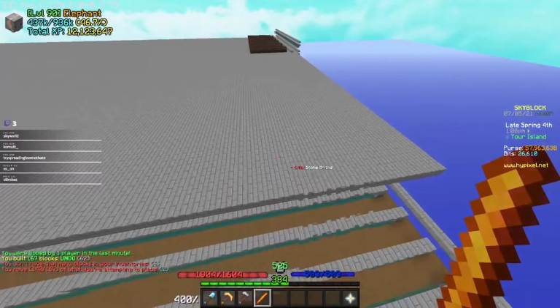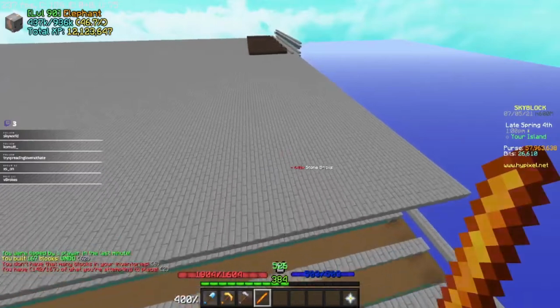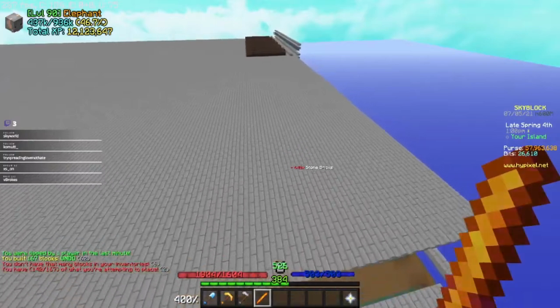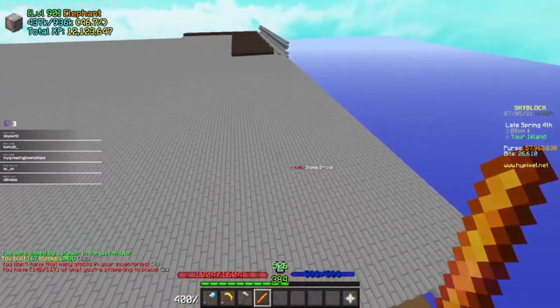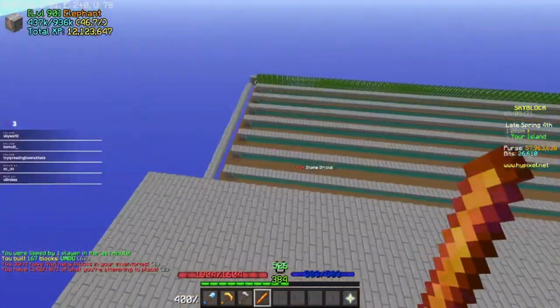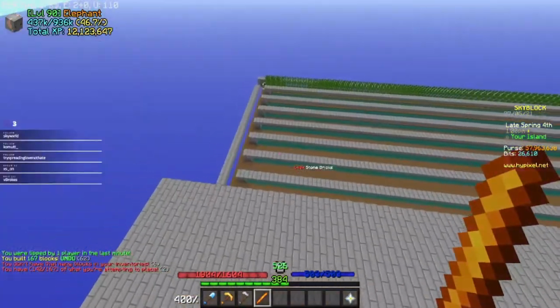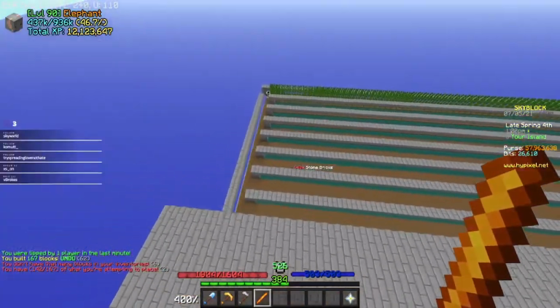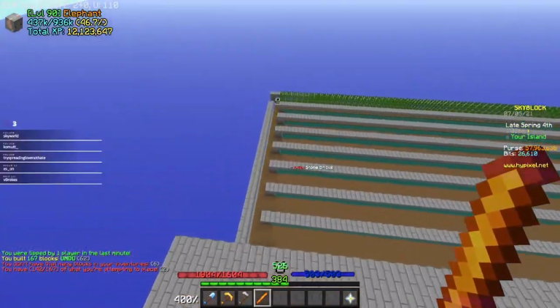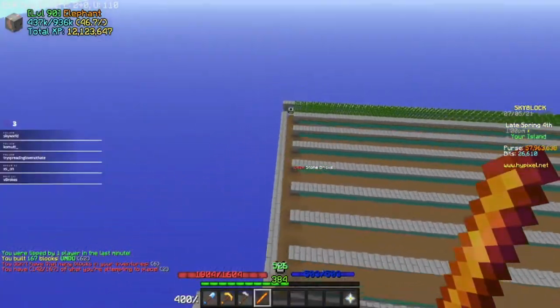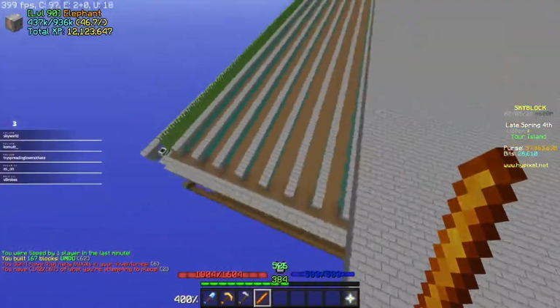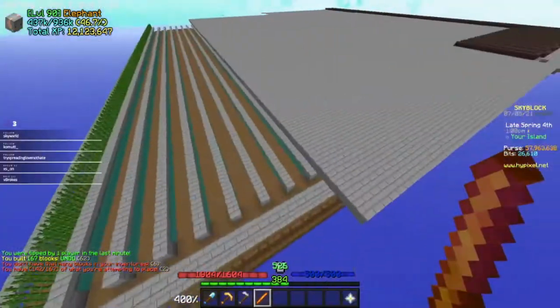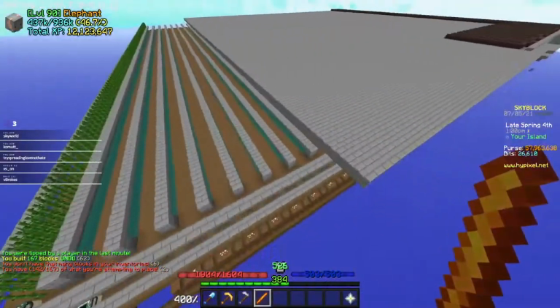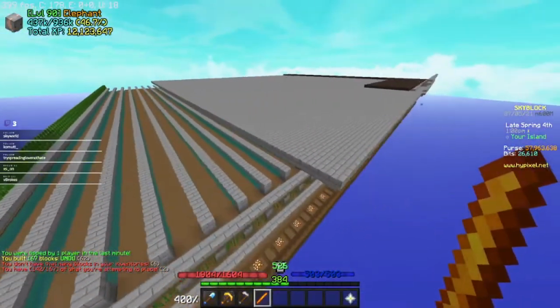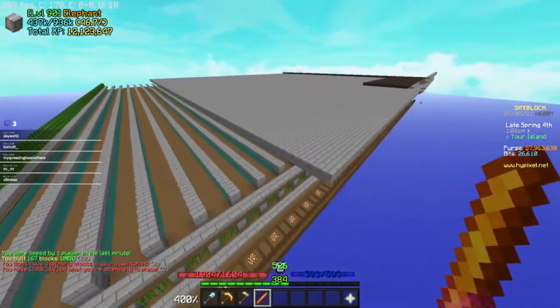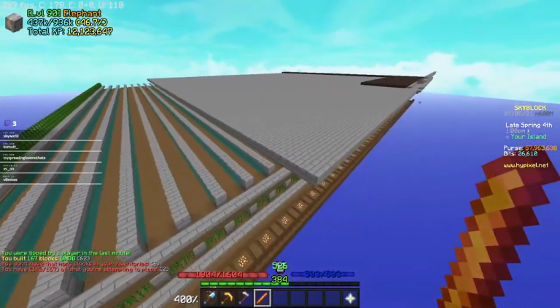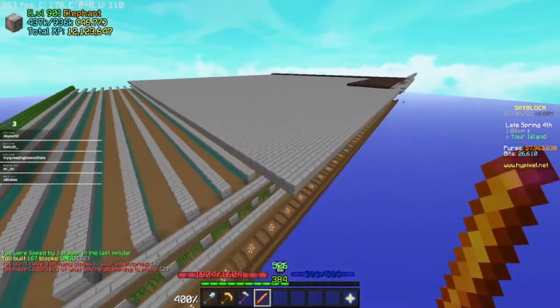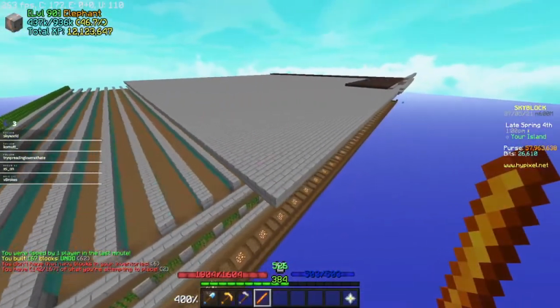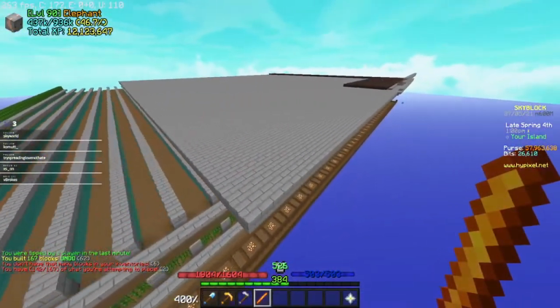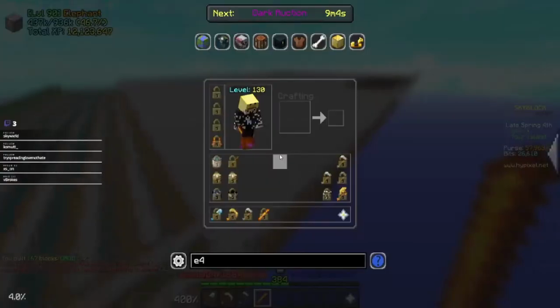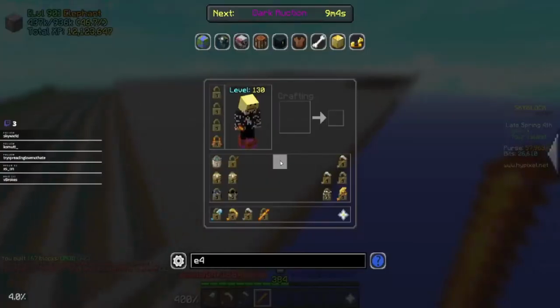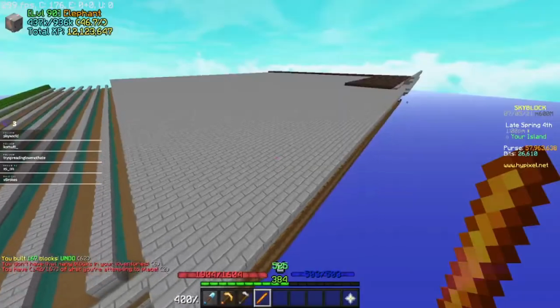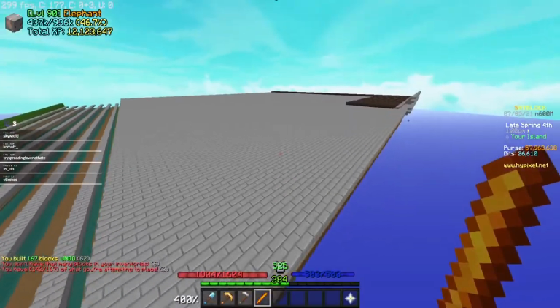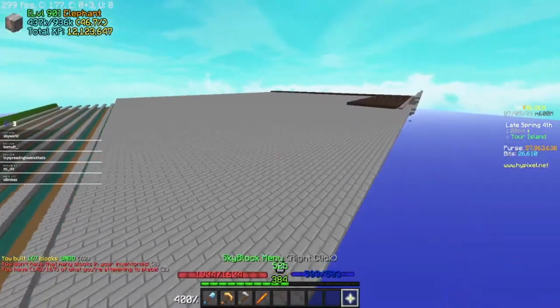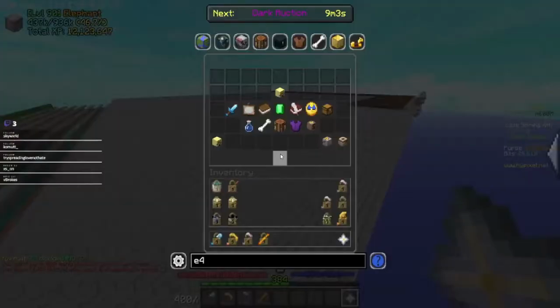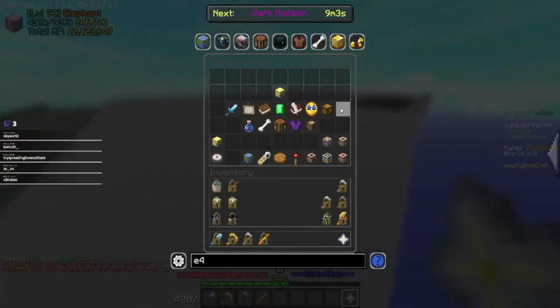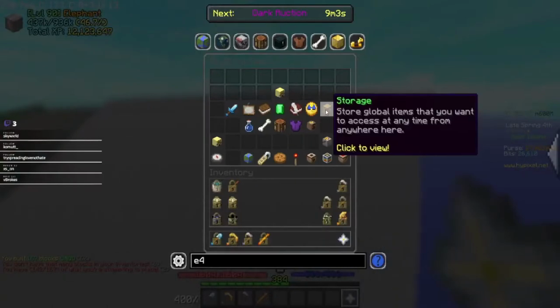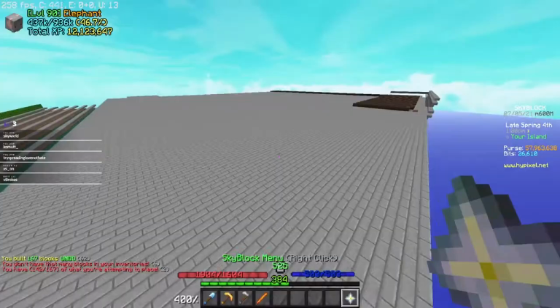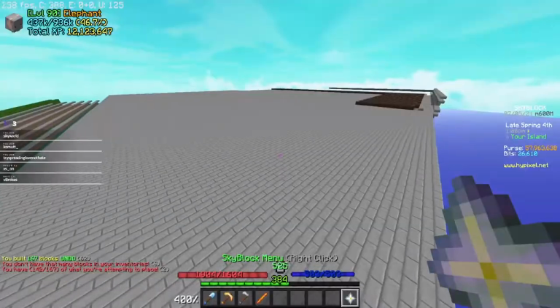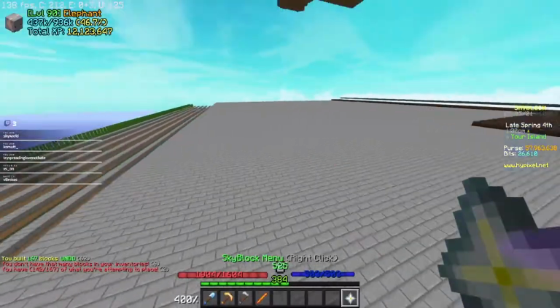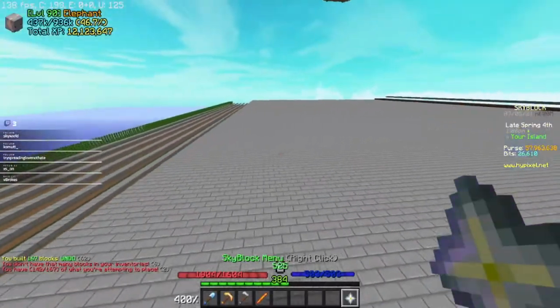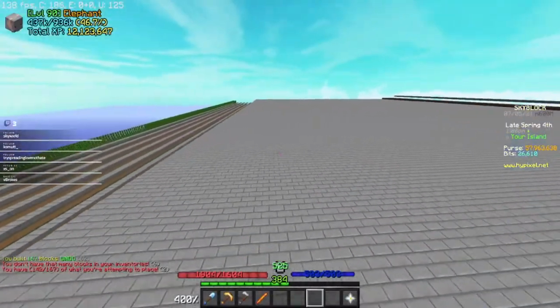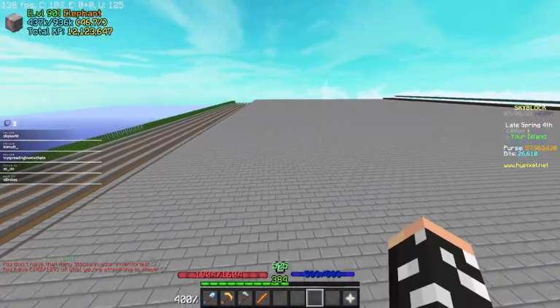What a flint and steel looks like with this texture pack — probably ugly. How the fuck do you make a flint and steel?